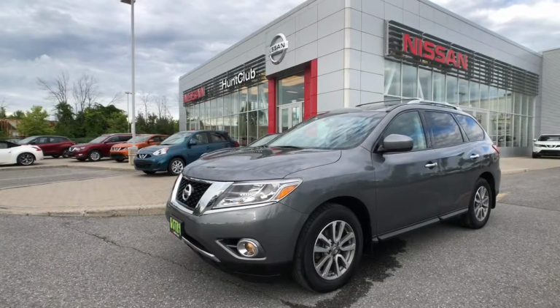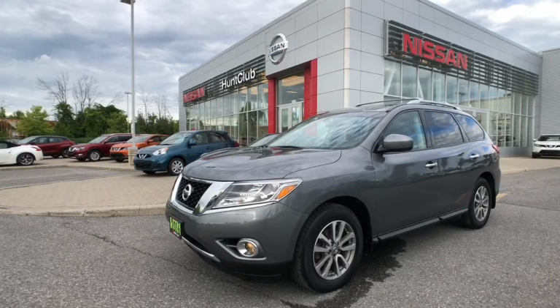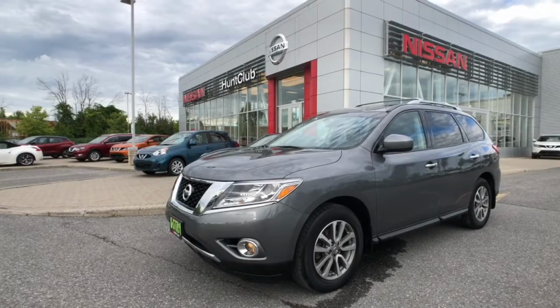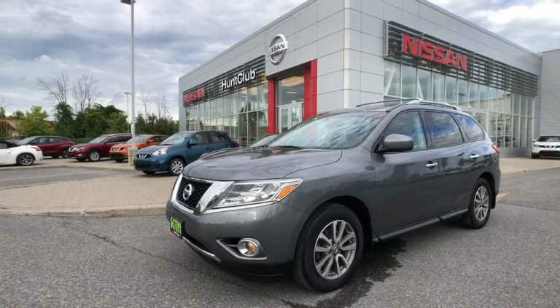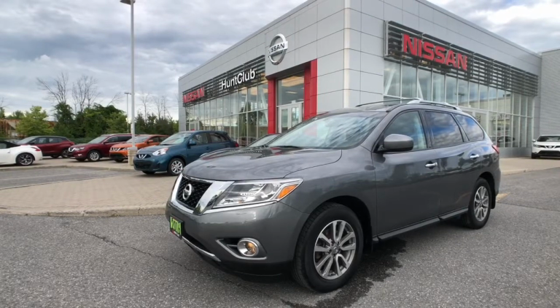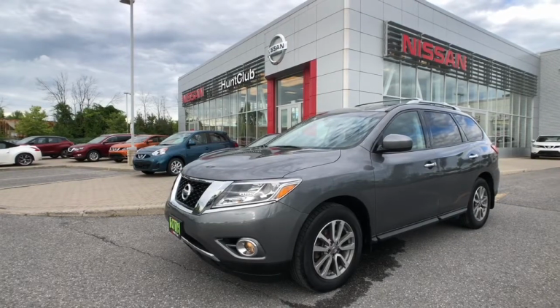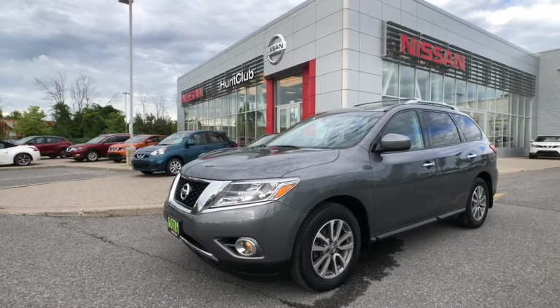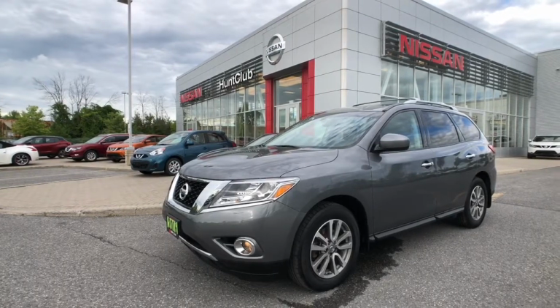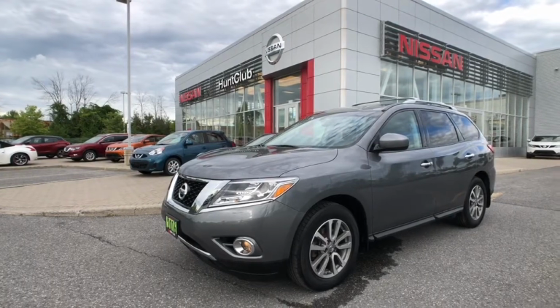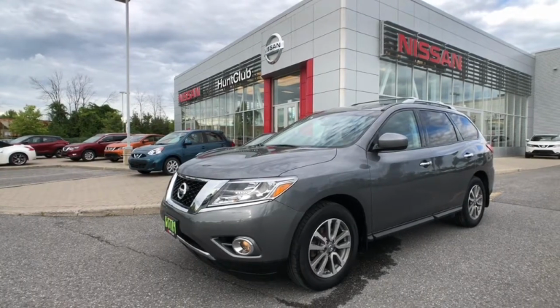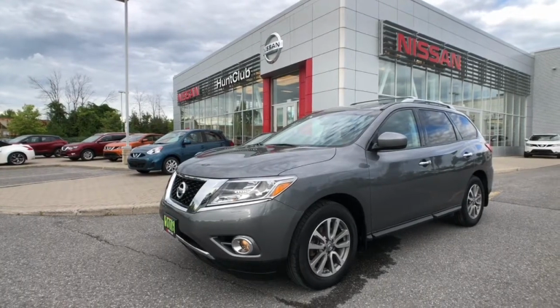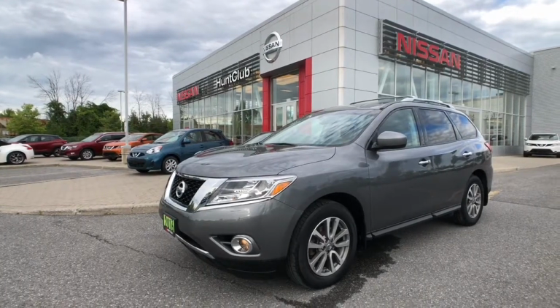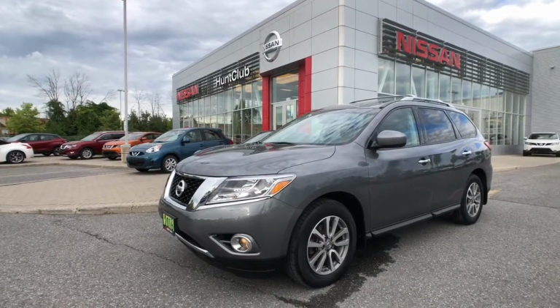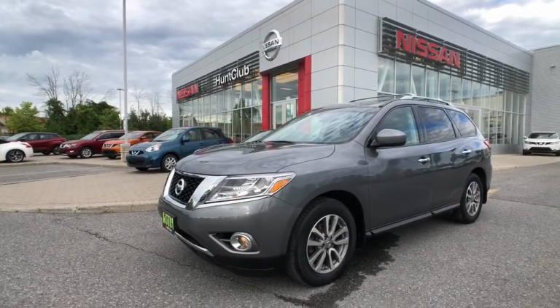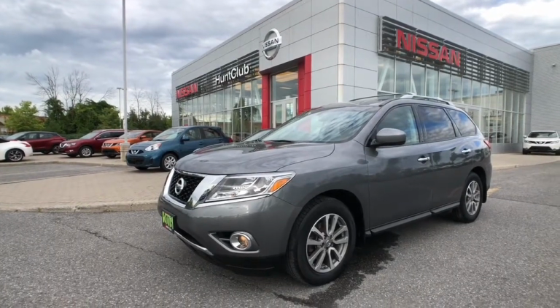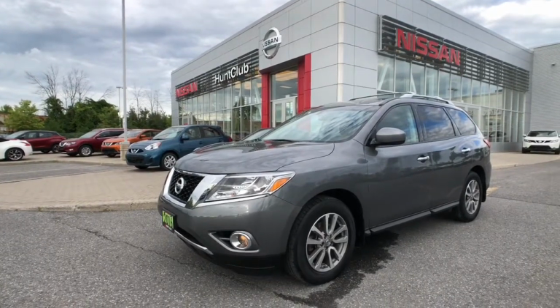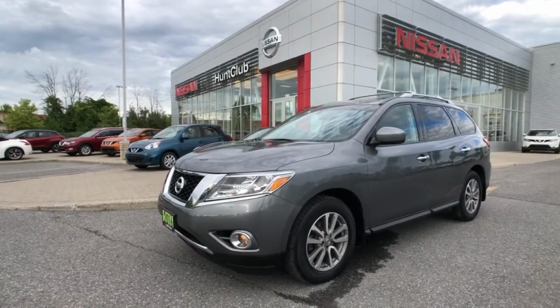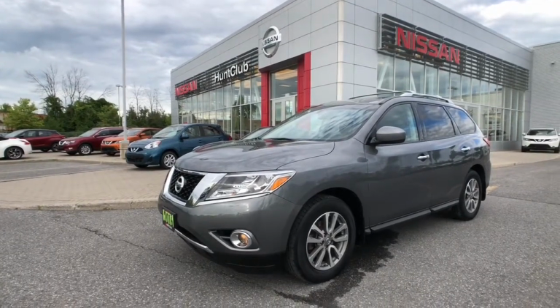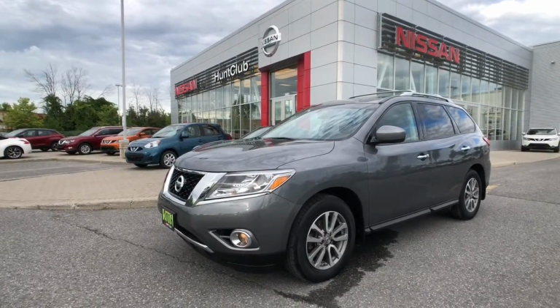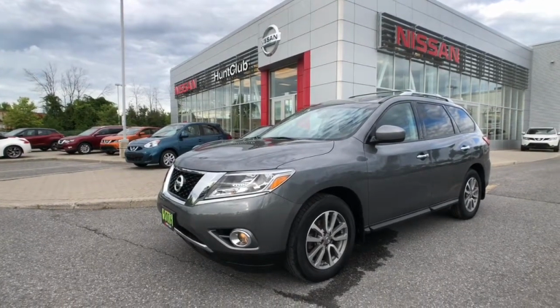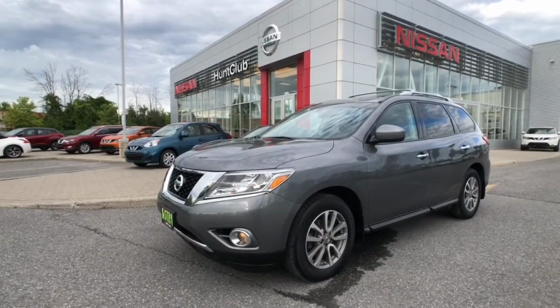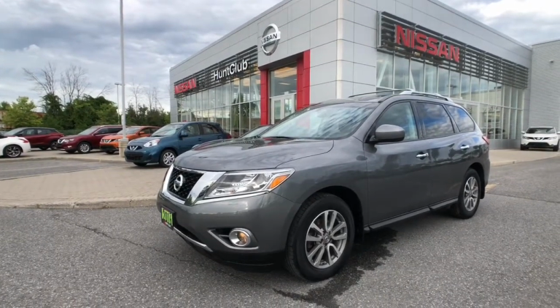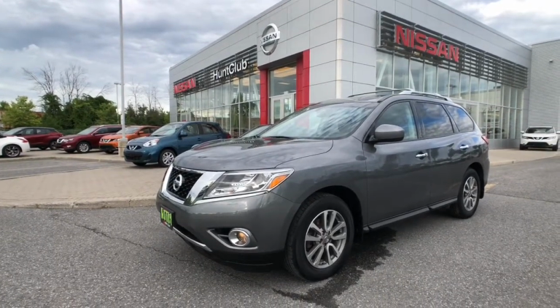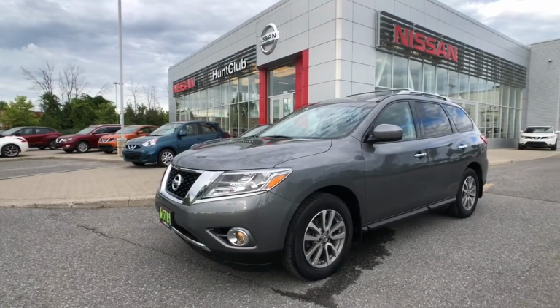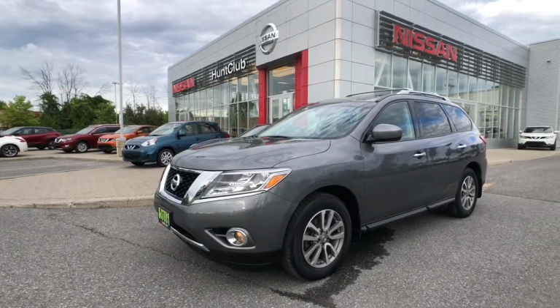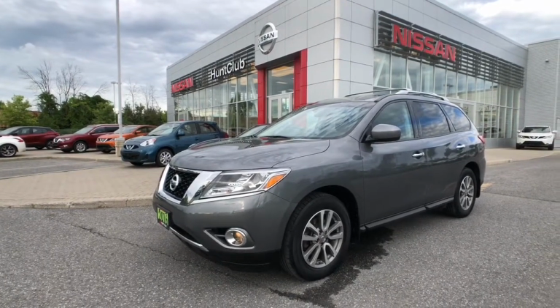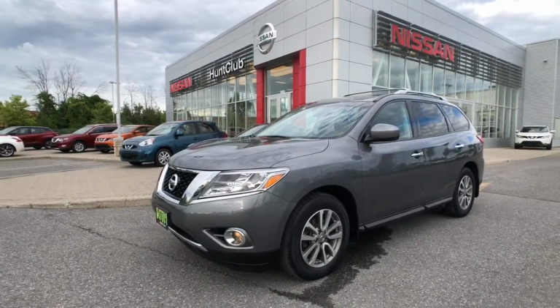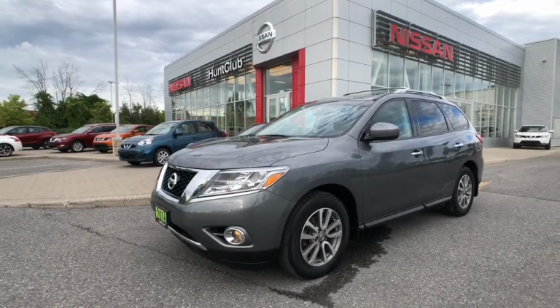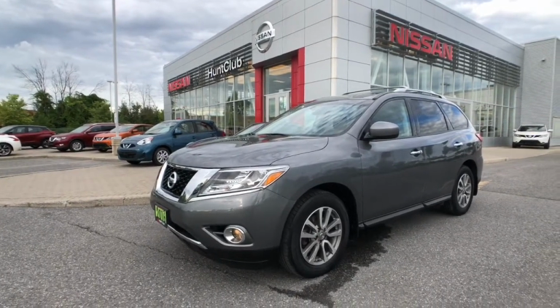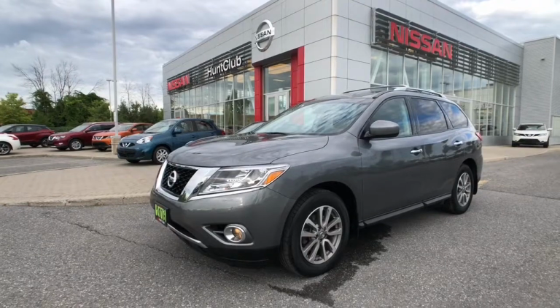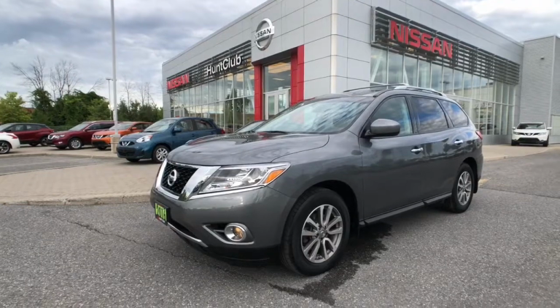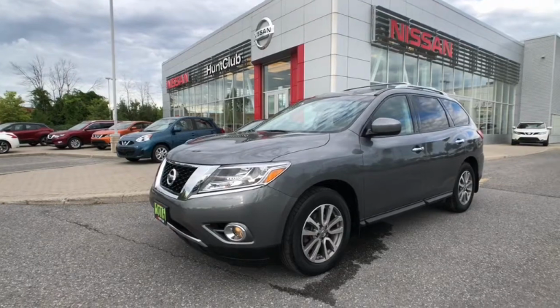Hi, thanks for joining us here today at Hunt Club Nissan. My name is Jason. Let's take a look at our 2016 Nissan Pathfinder SV.